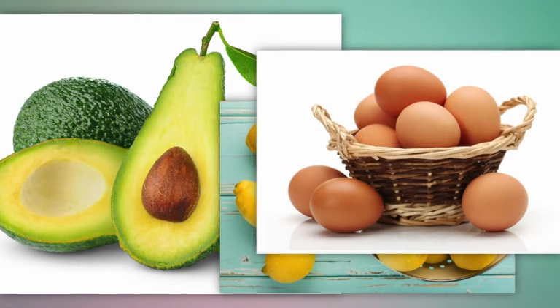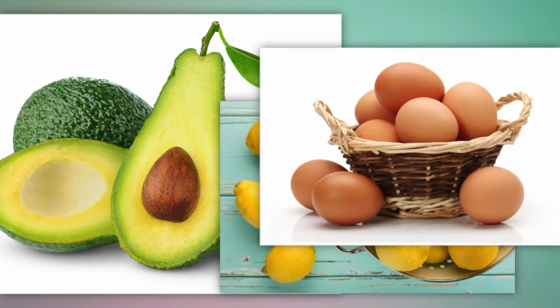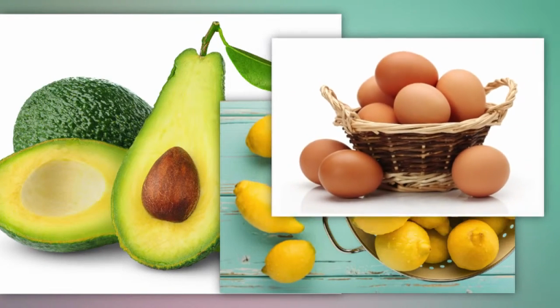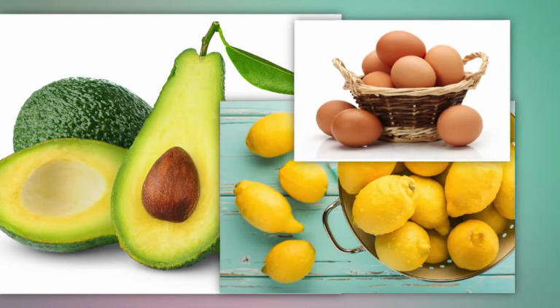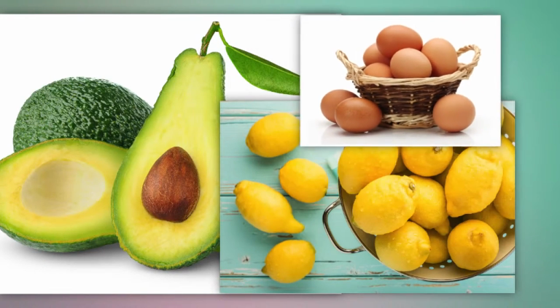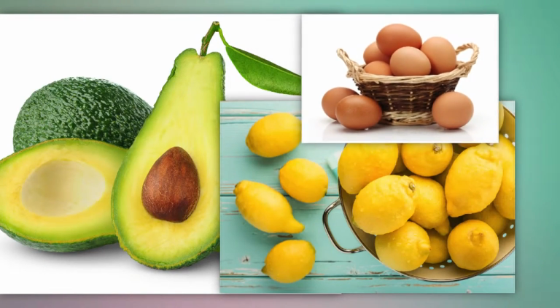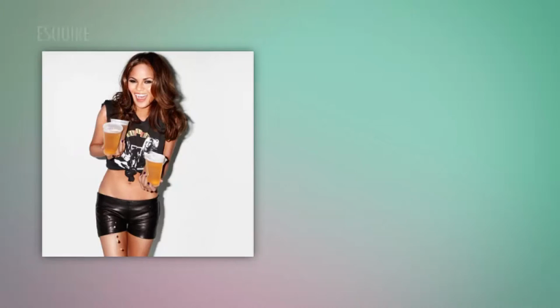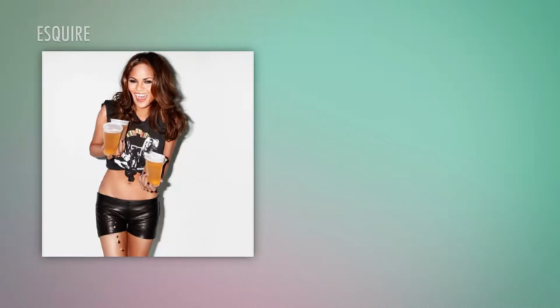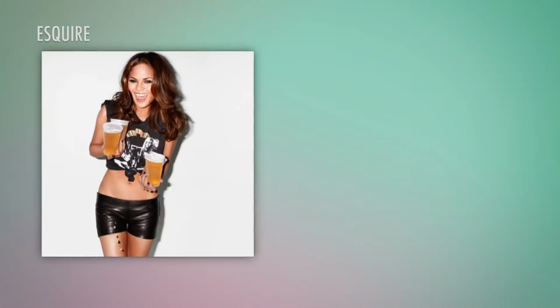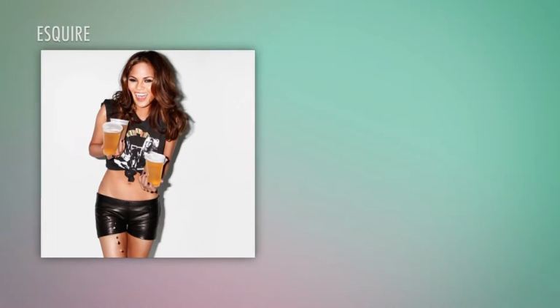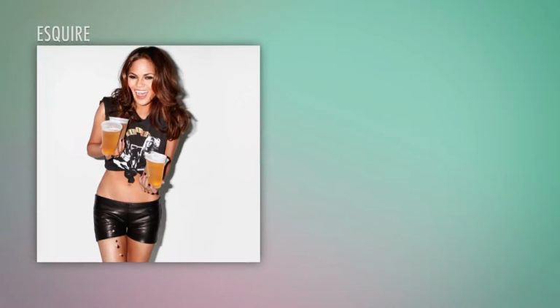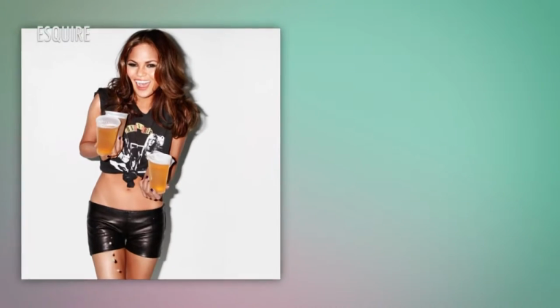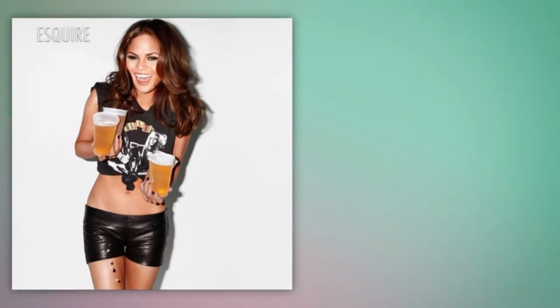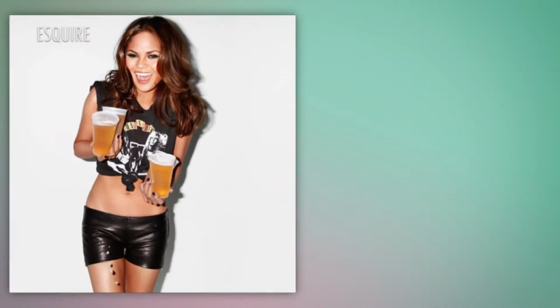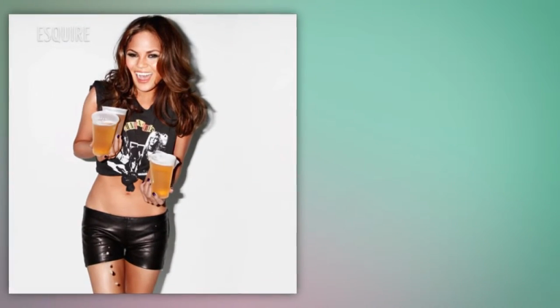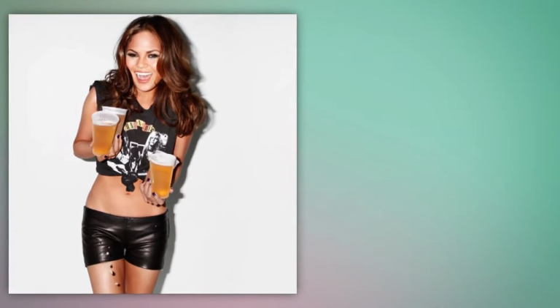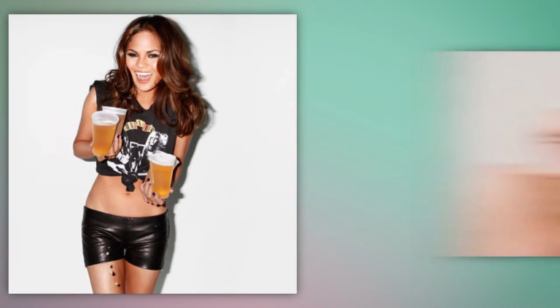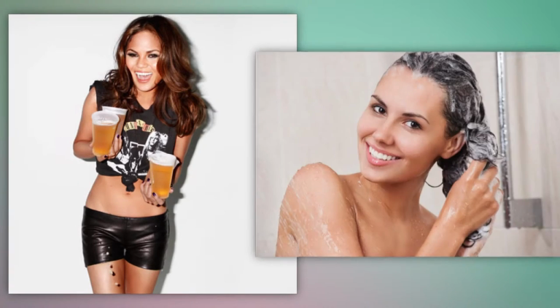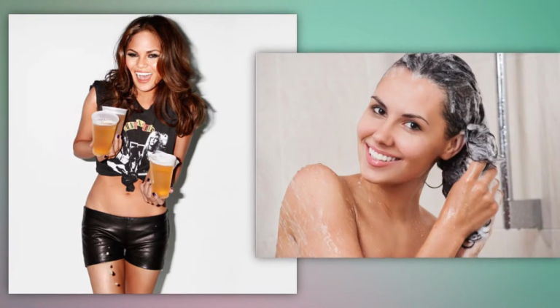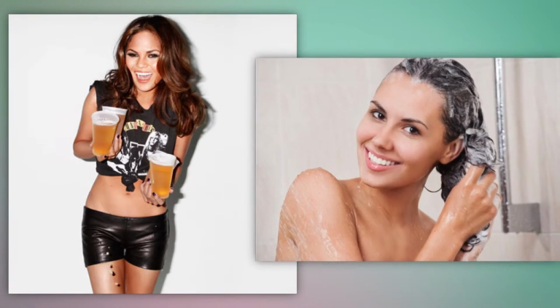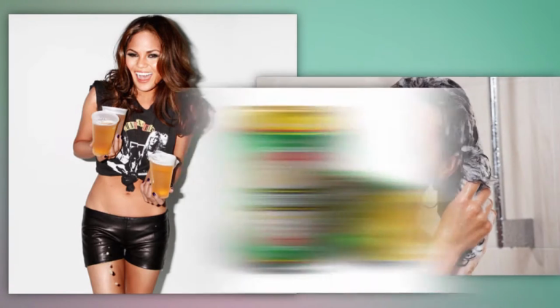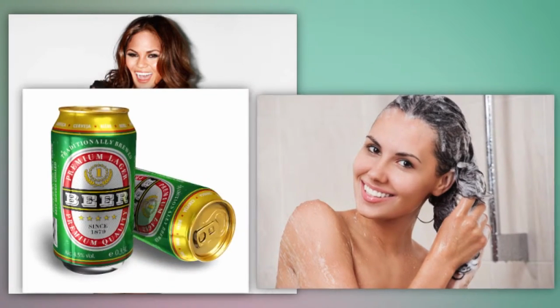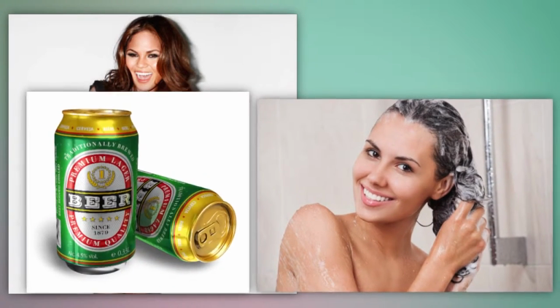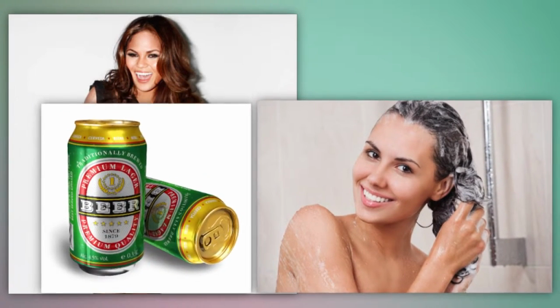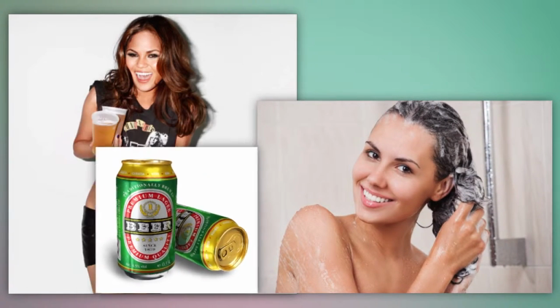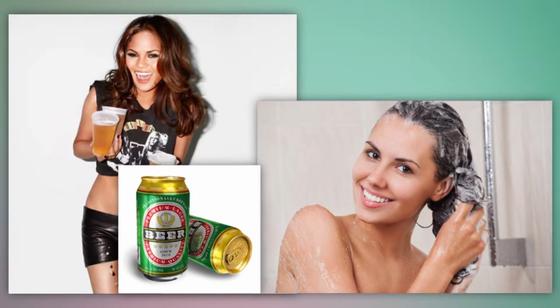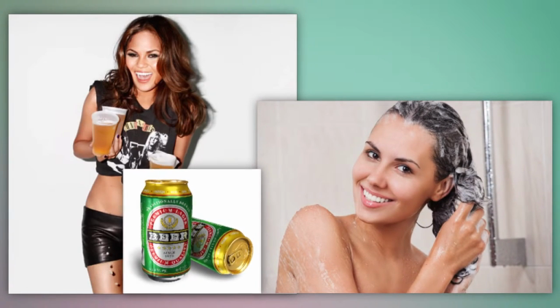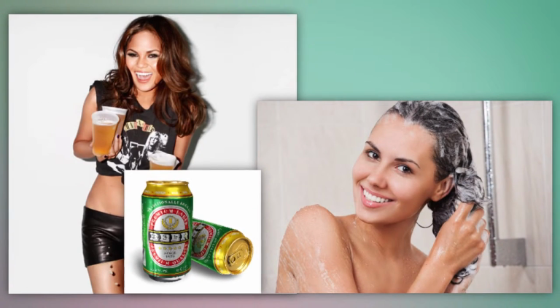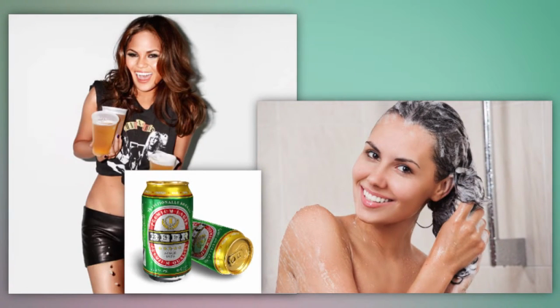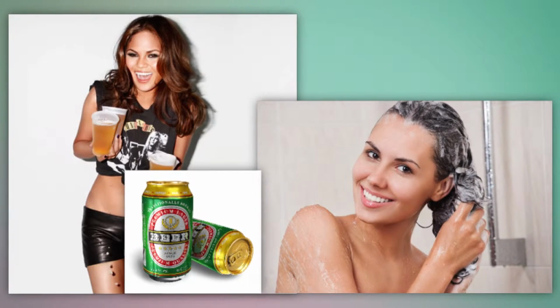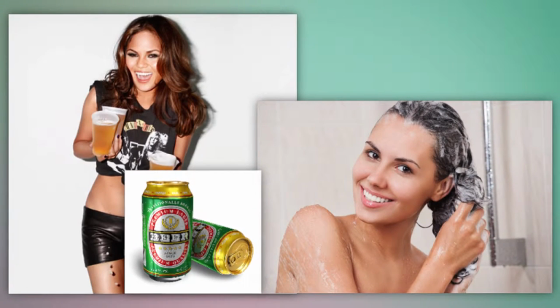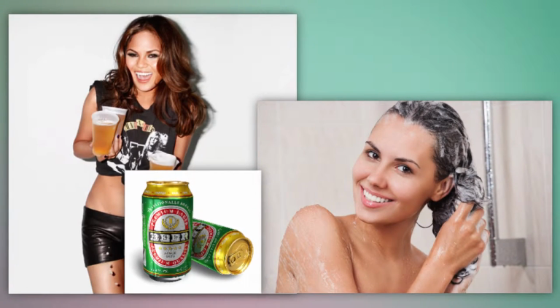Beer shampoo — shampoo your hair as usual, then crack open a beer and massage it through, then finish by conditioning. This will wash out all that product buildup.